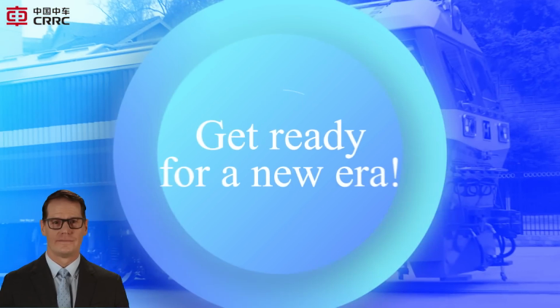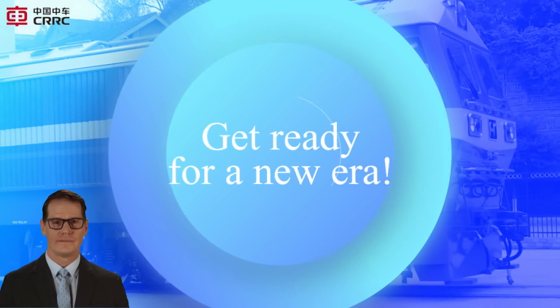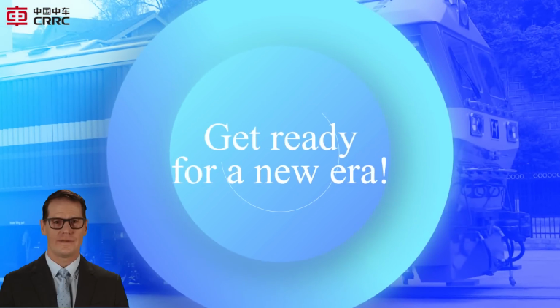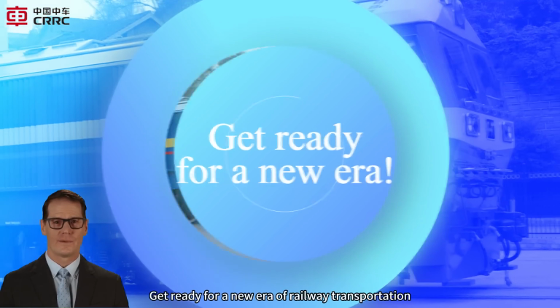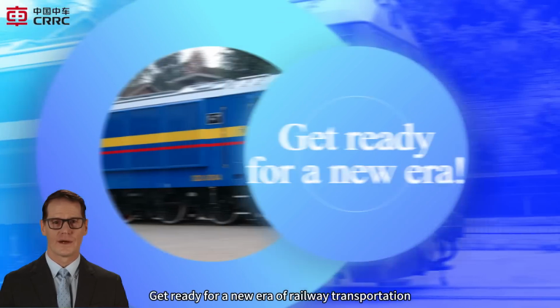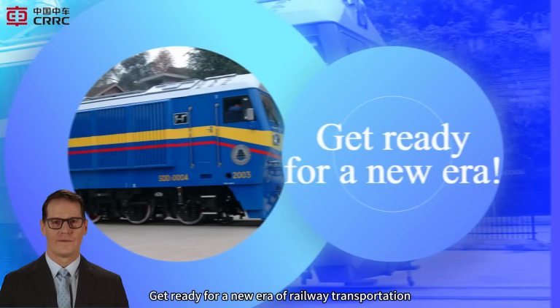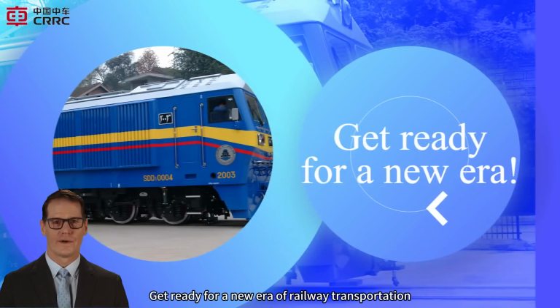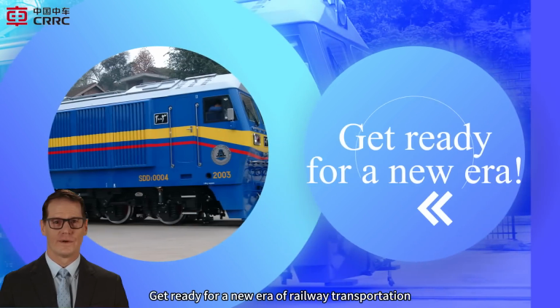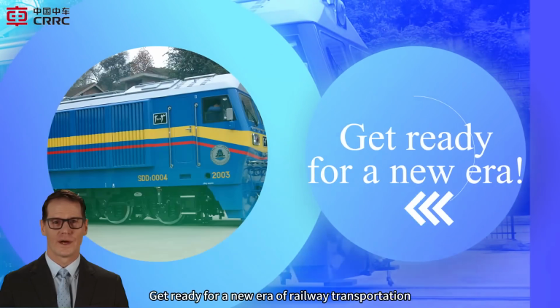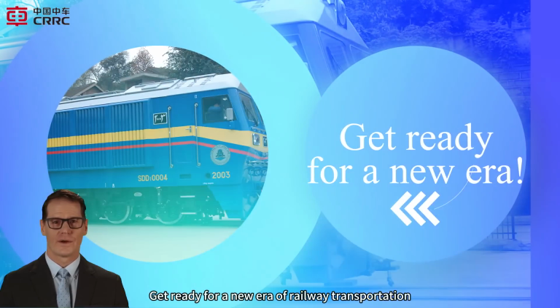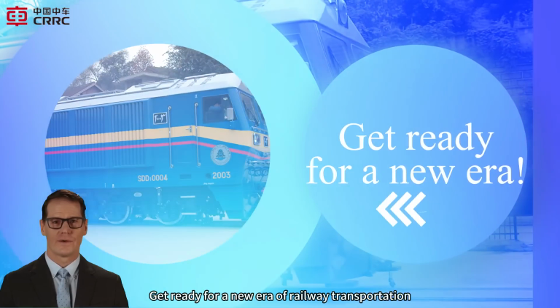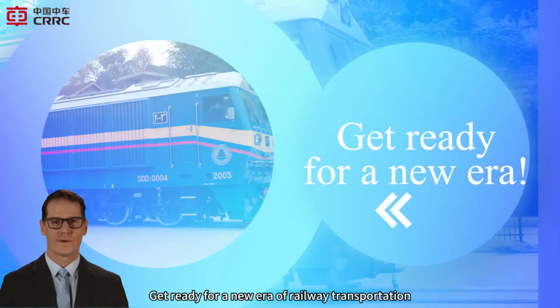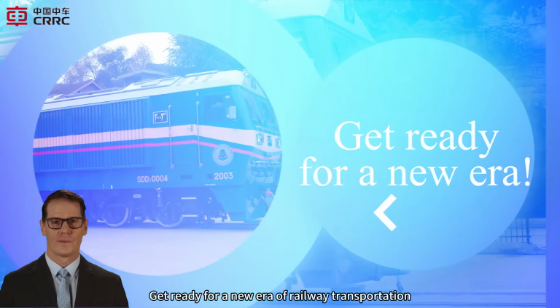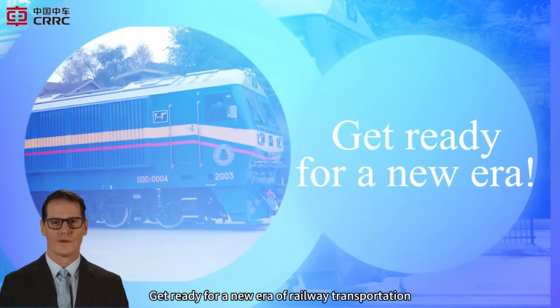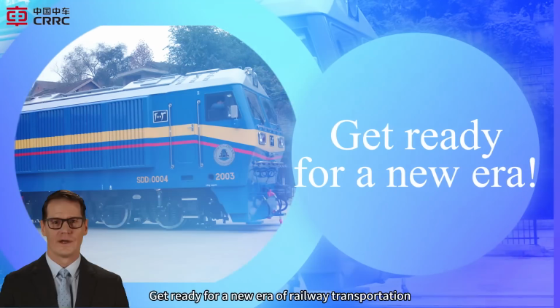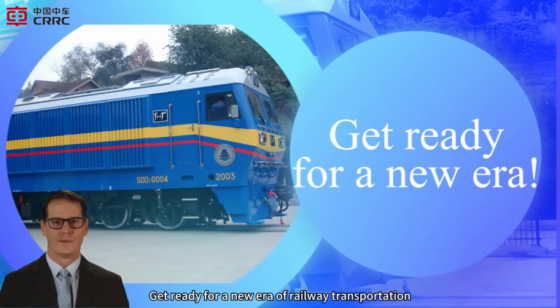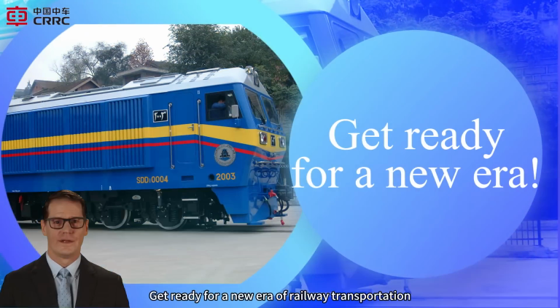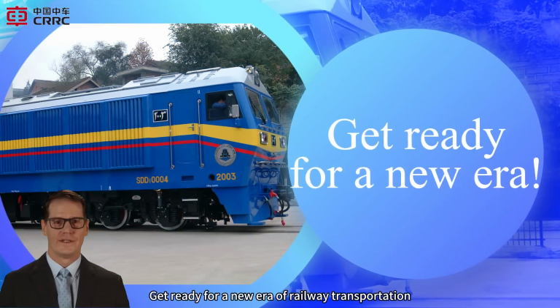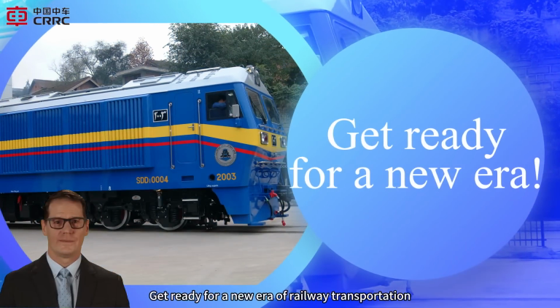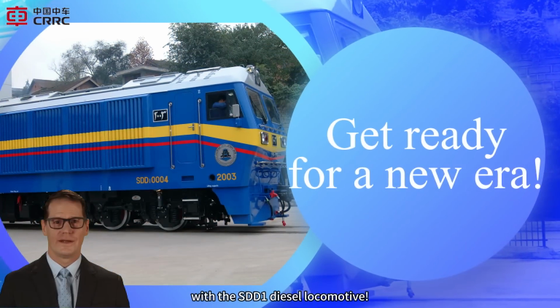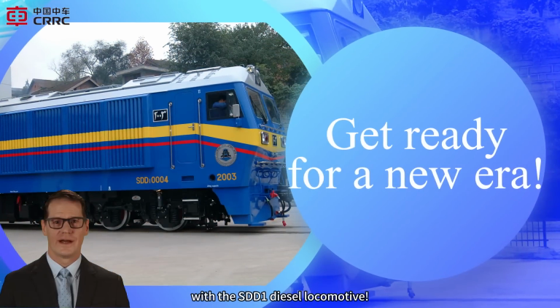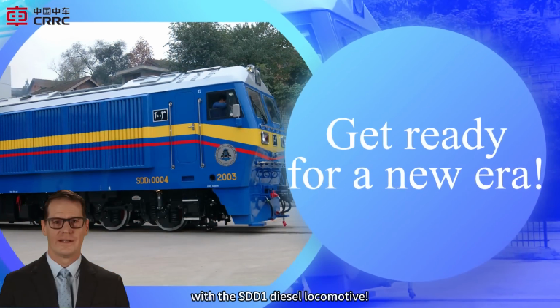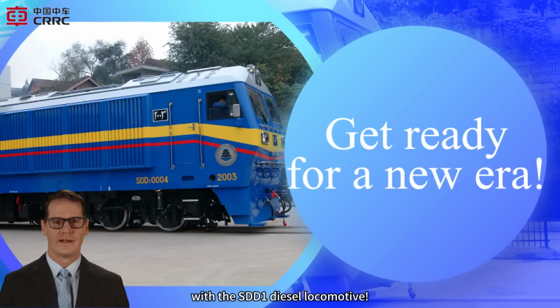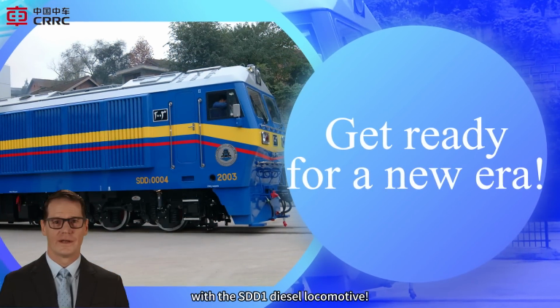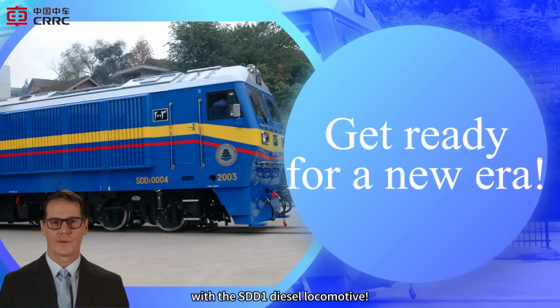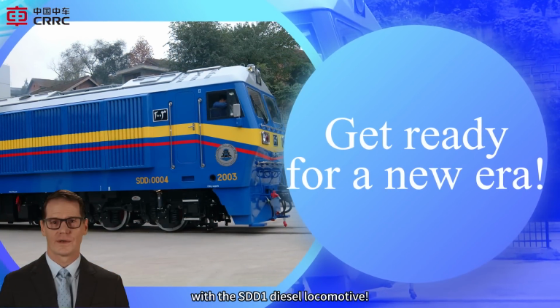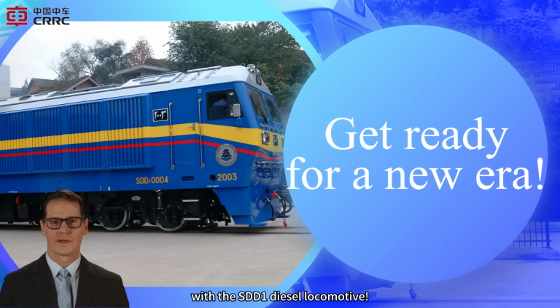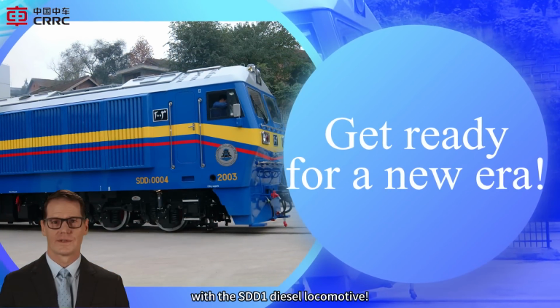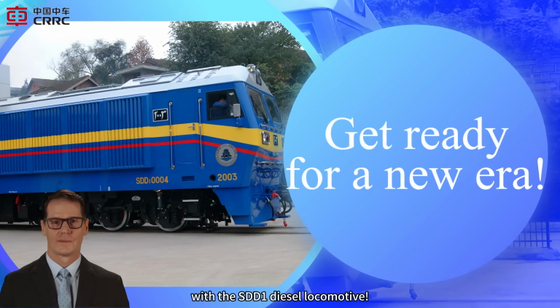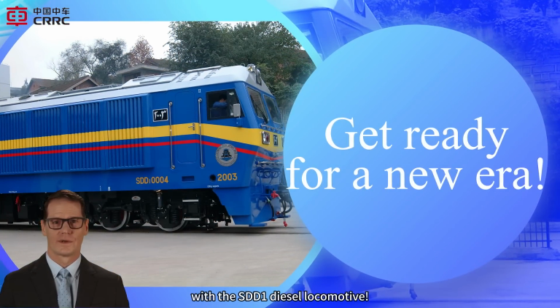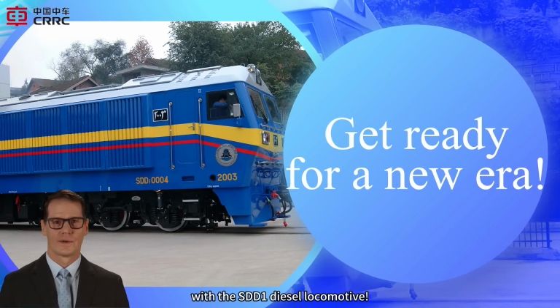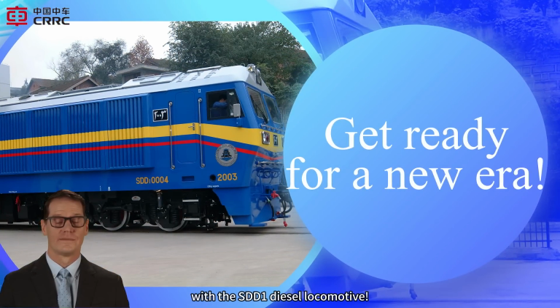Get ready for a new era of railway transportation with the SDD one-diesel locomotive.